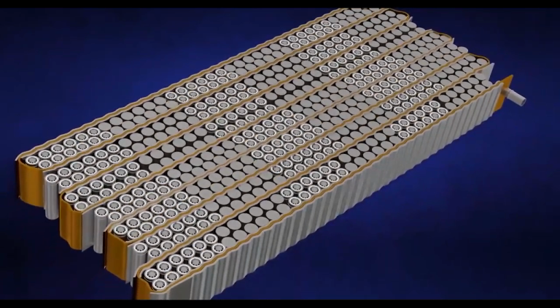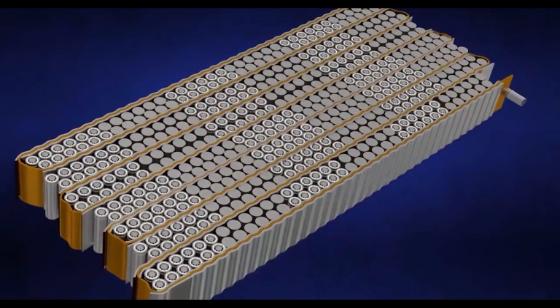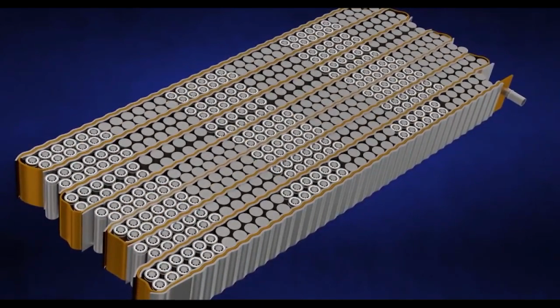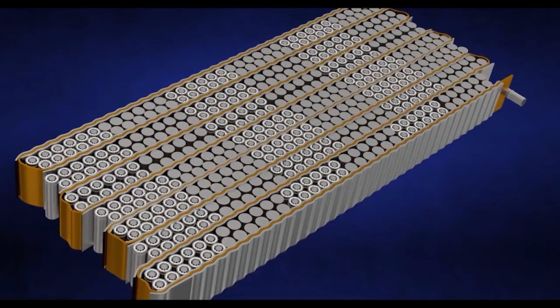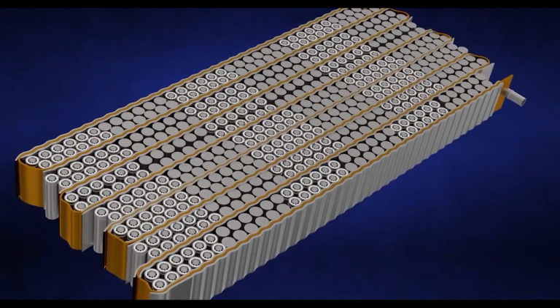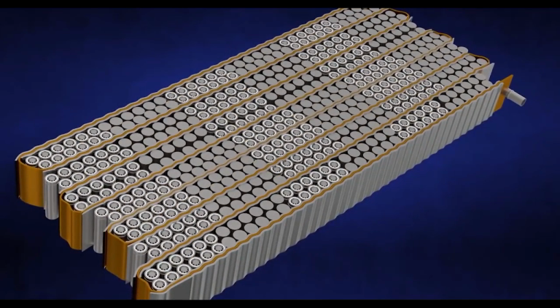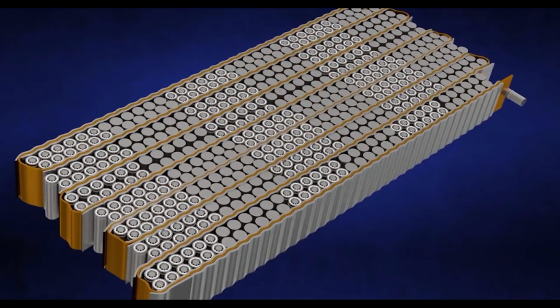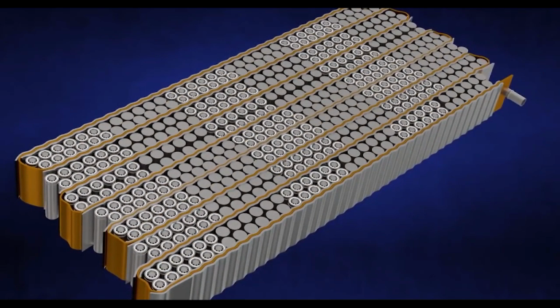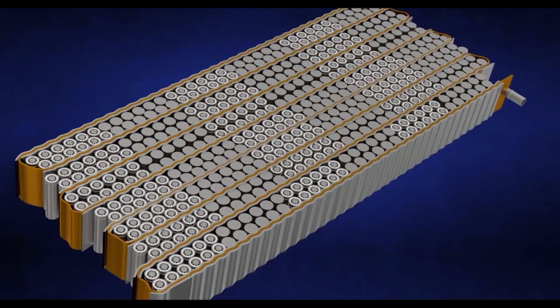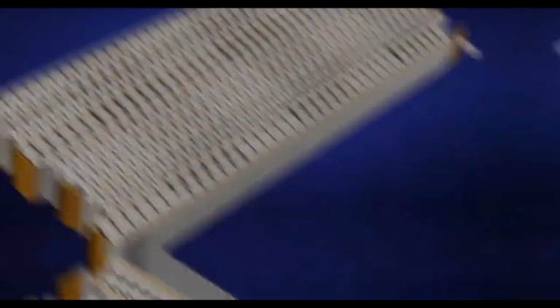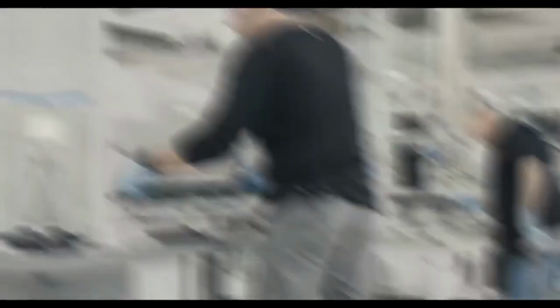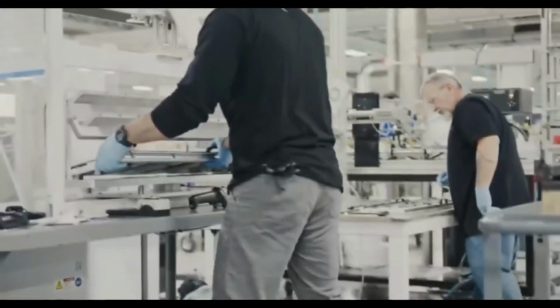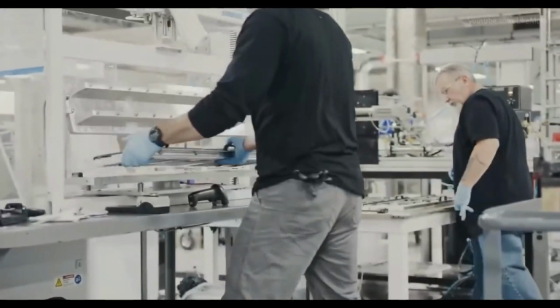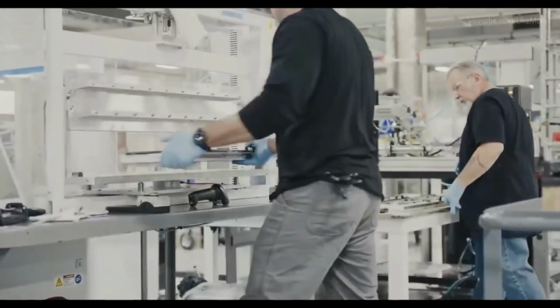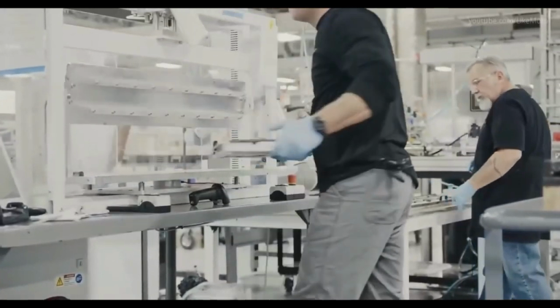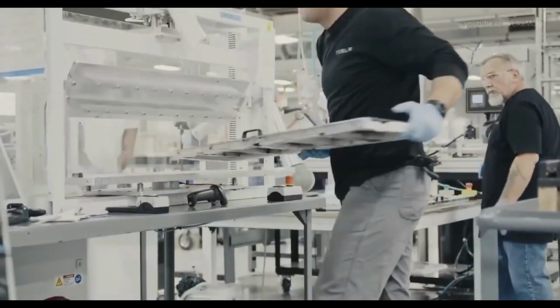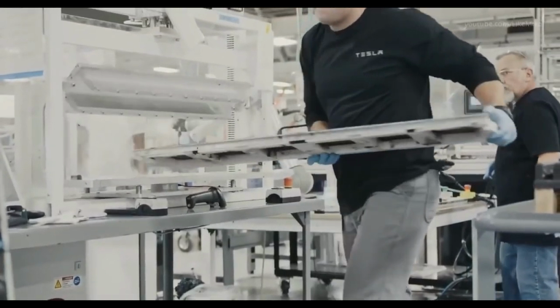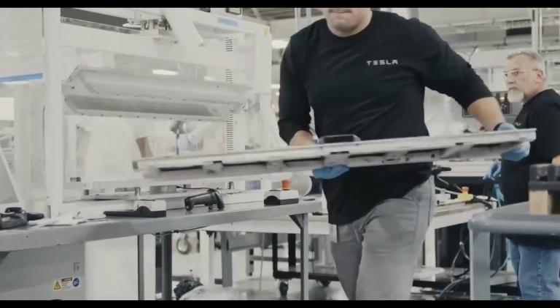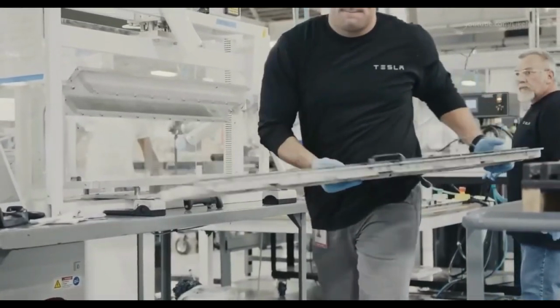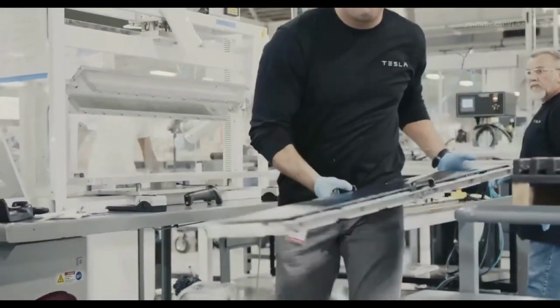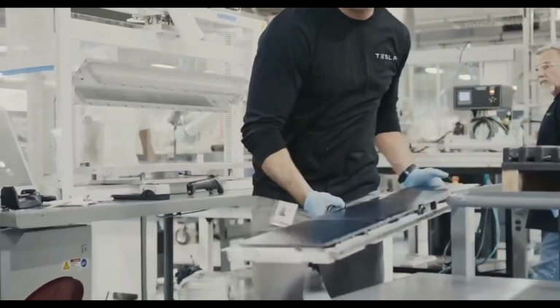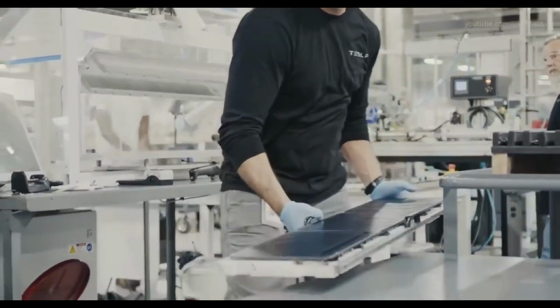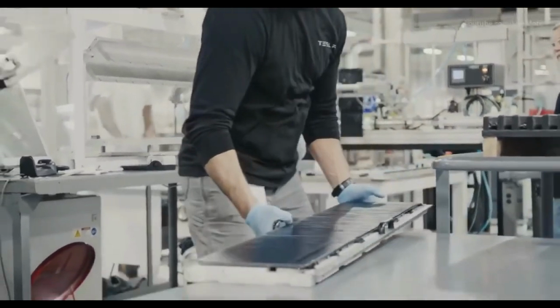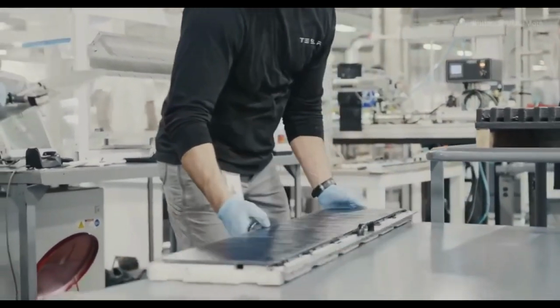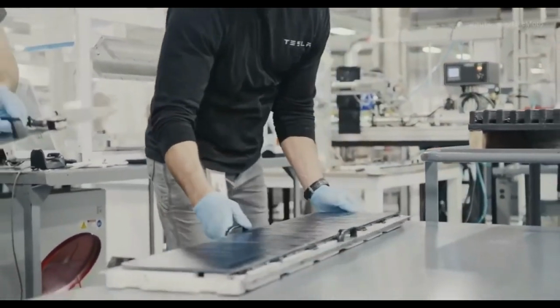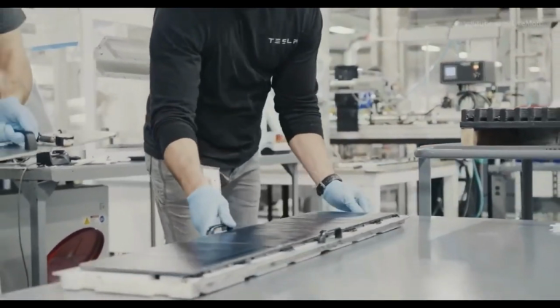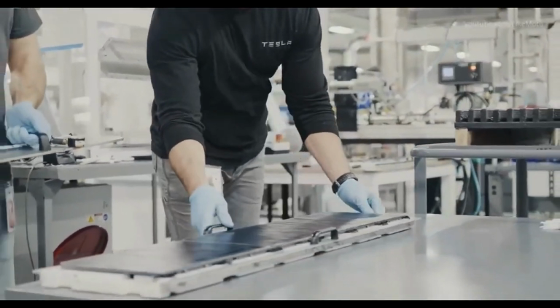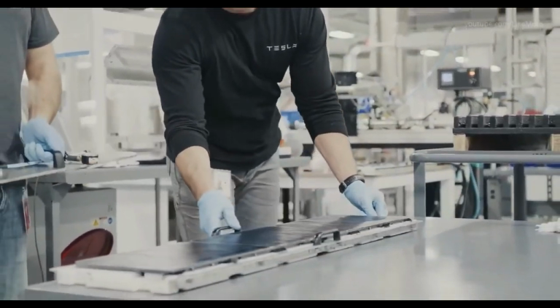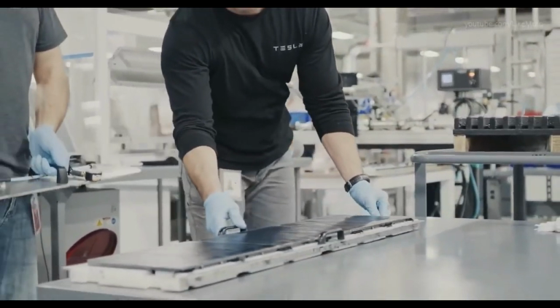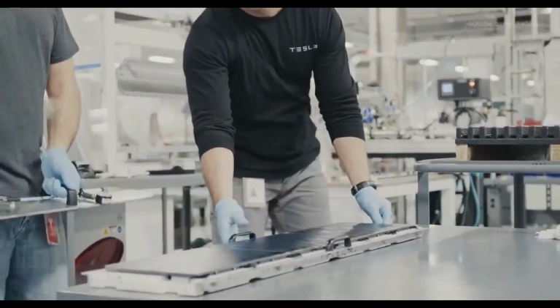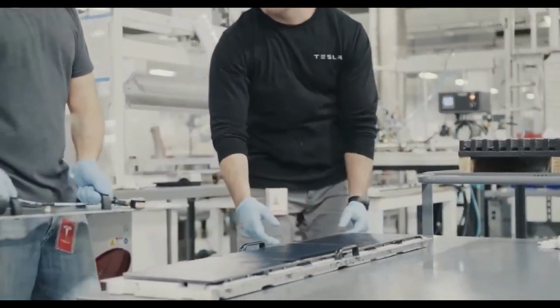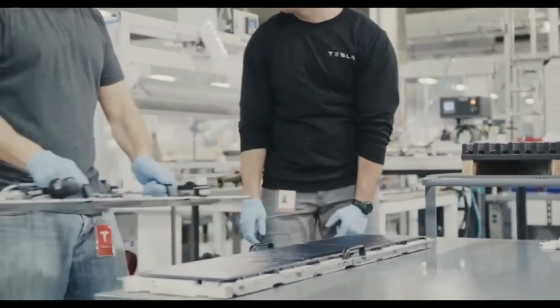In today's video, we will discuss how Tesla revealed a battery recently that could last a century.